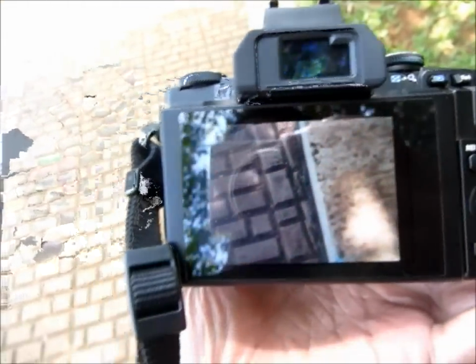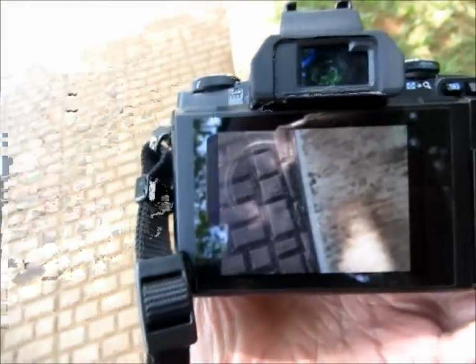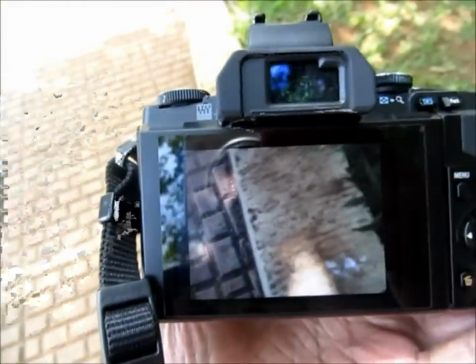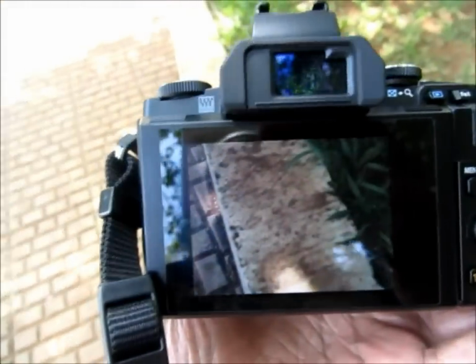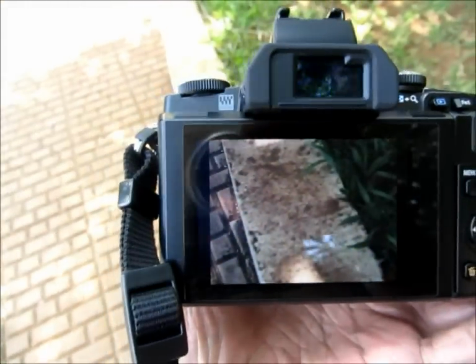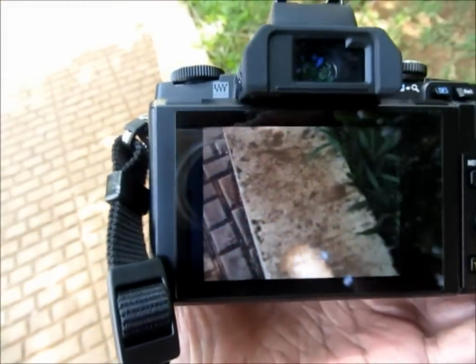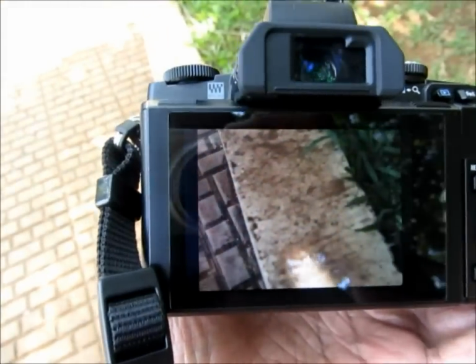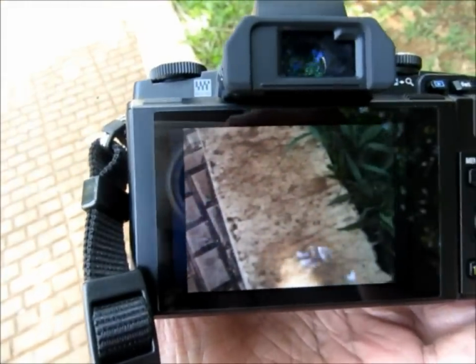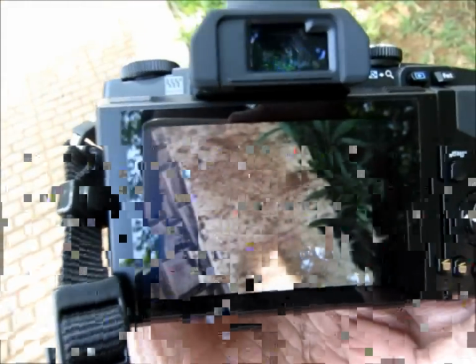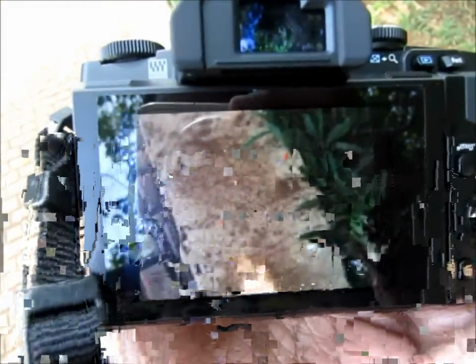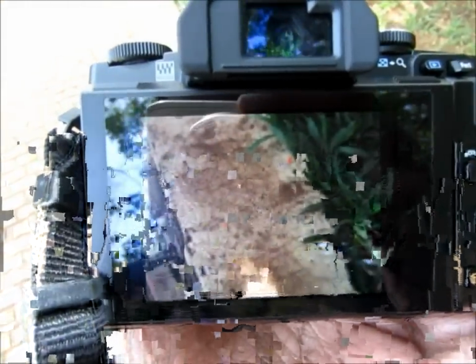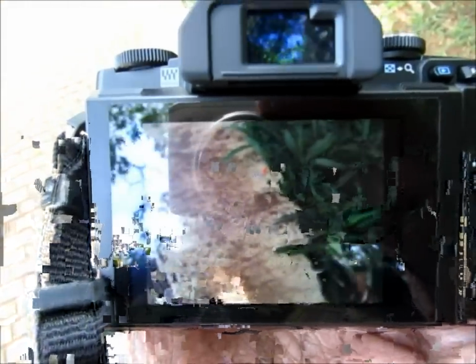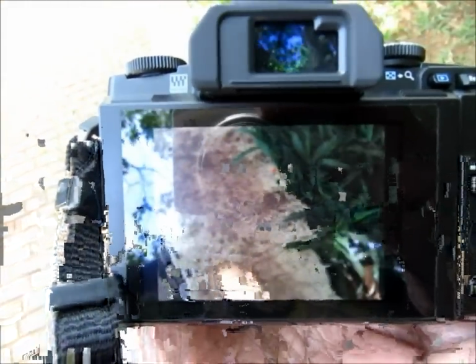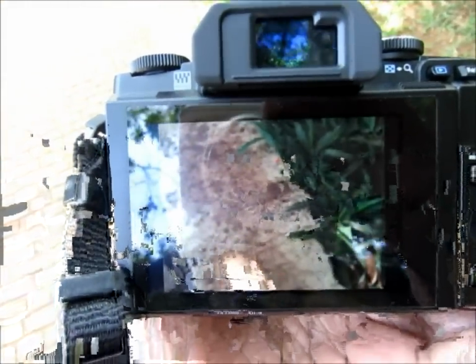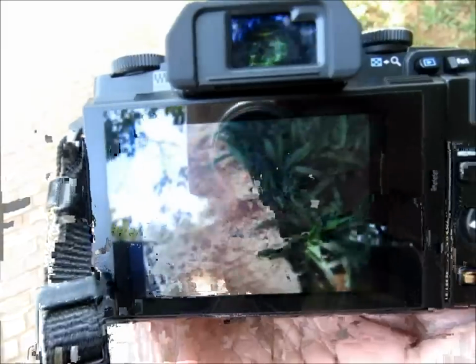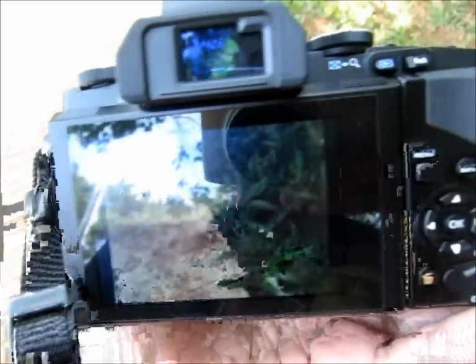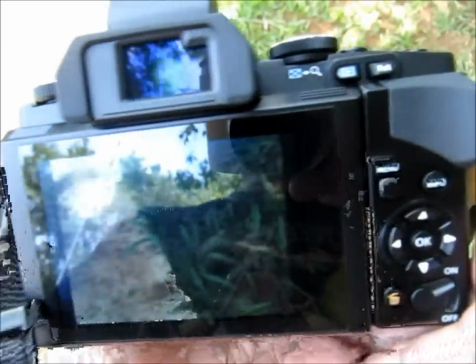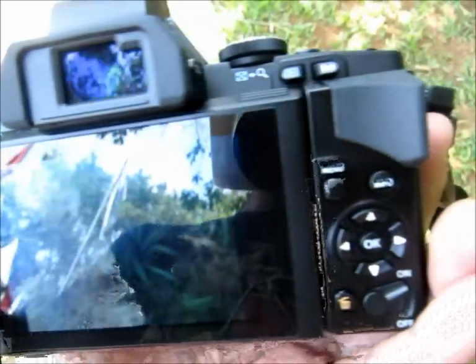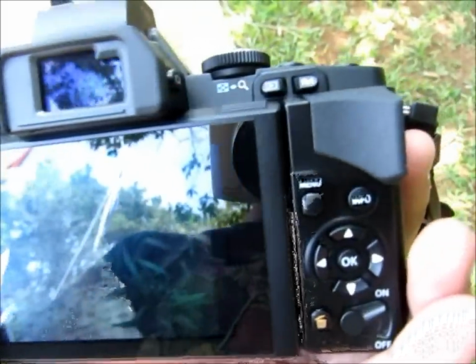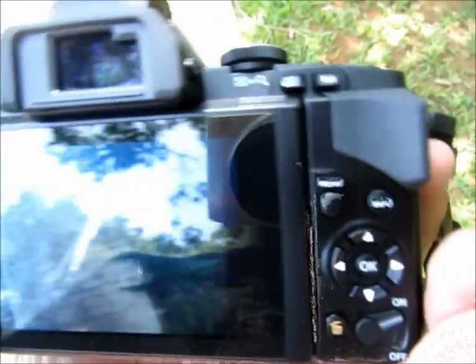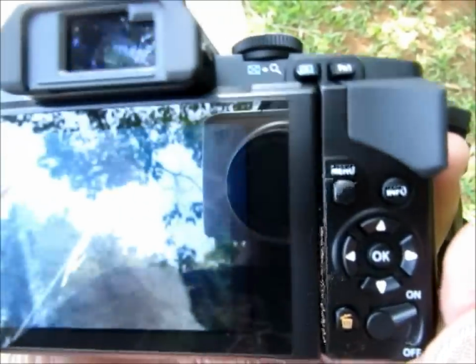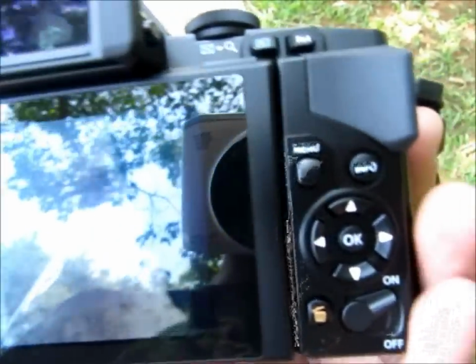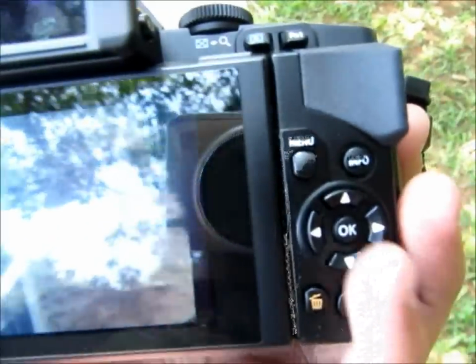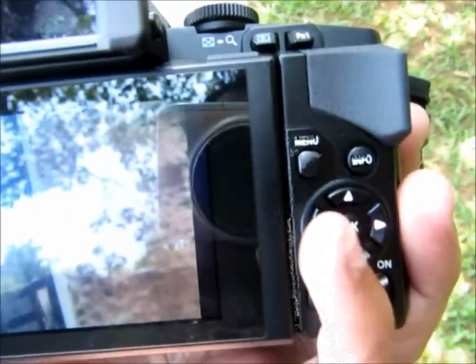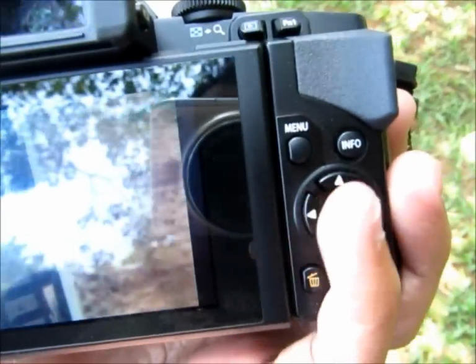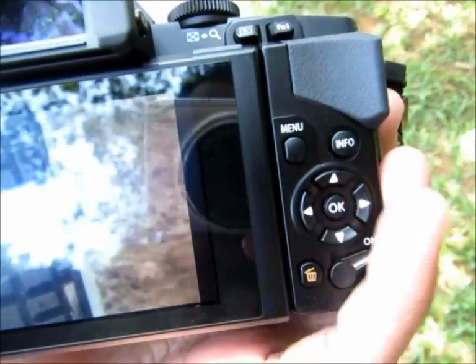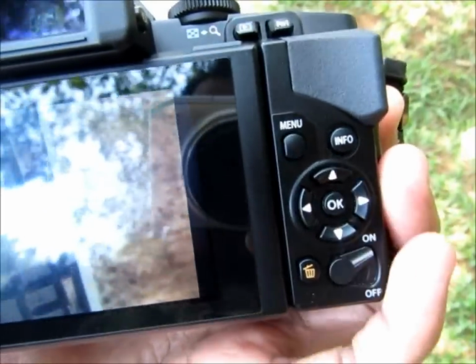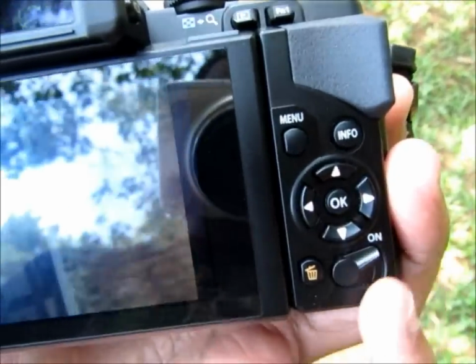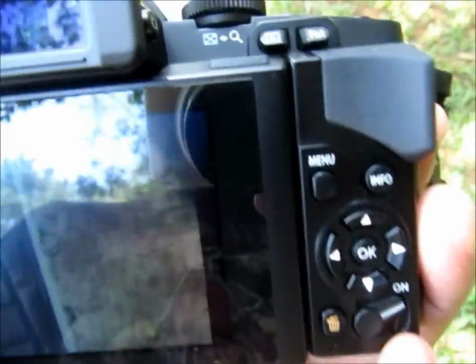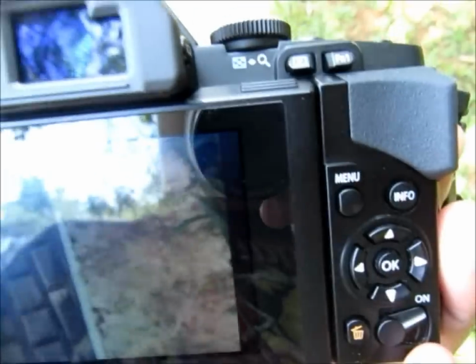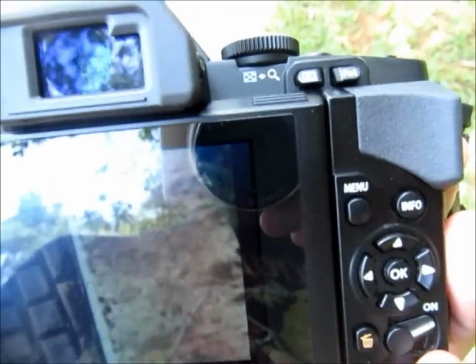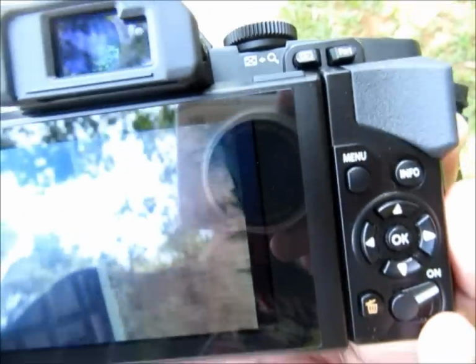It's got a beautiful 3-inch OLED display on the back, and a range of buttons which are very self-explanatory.